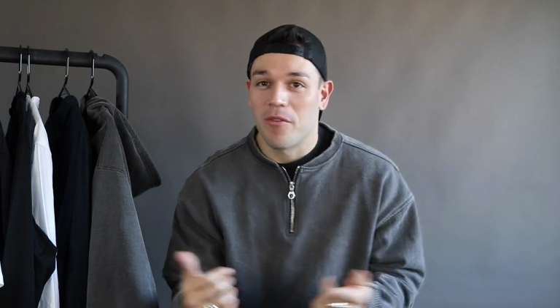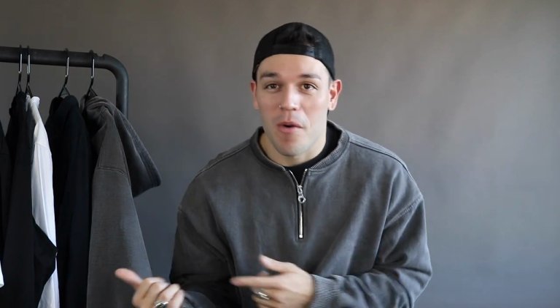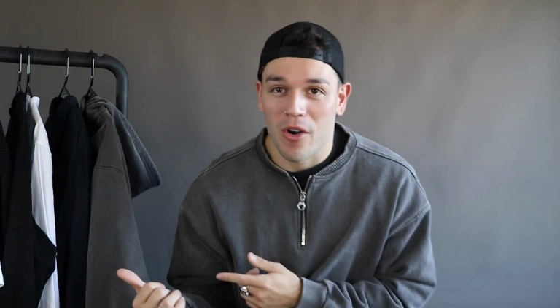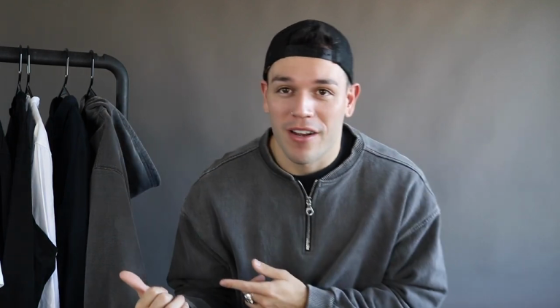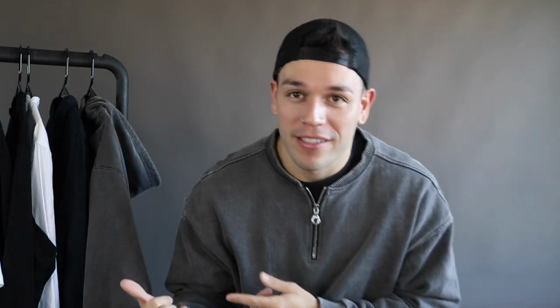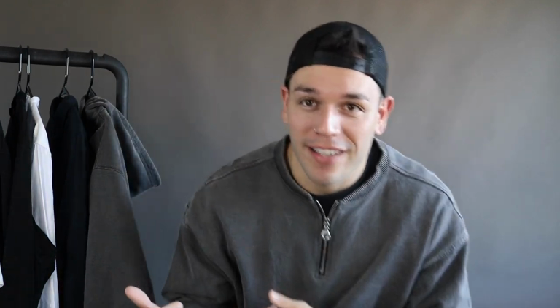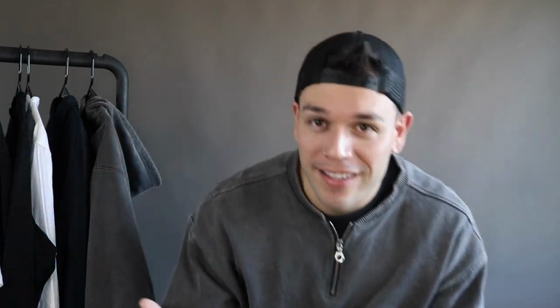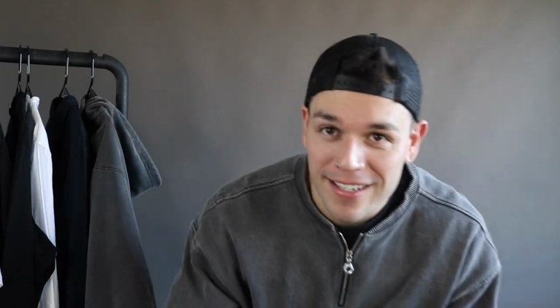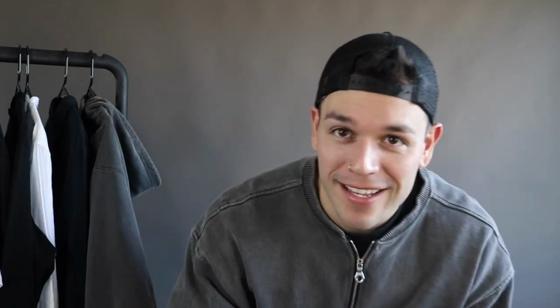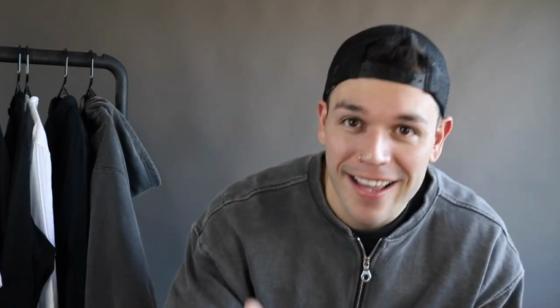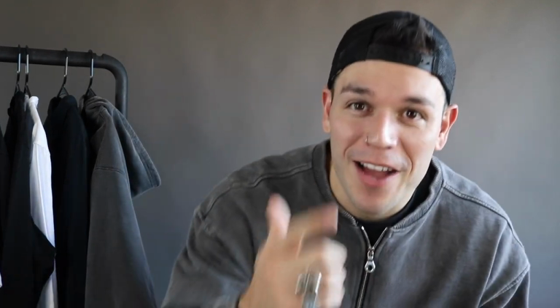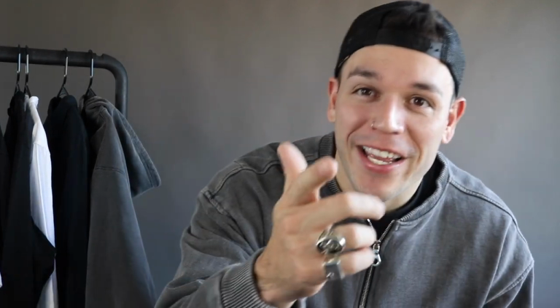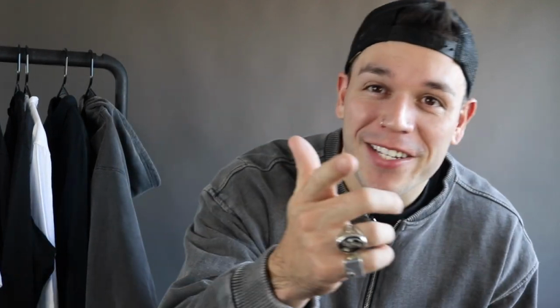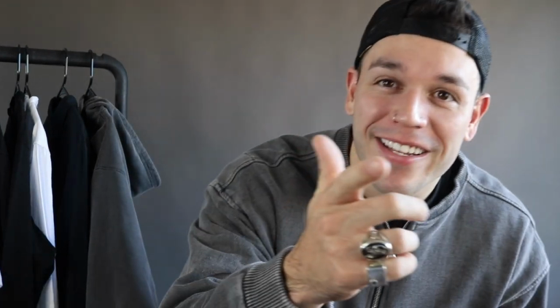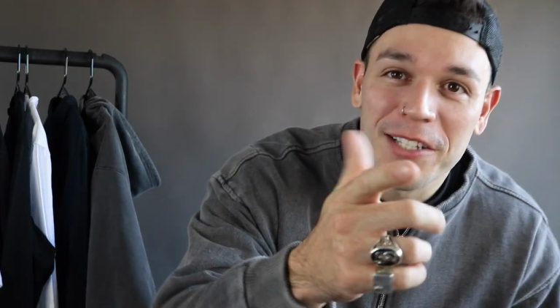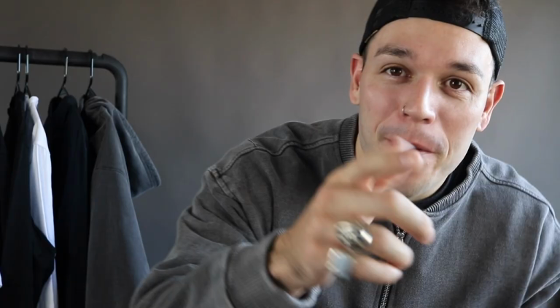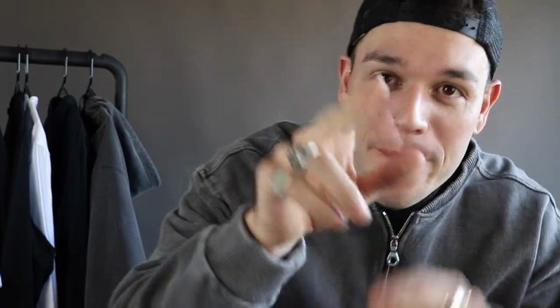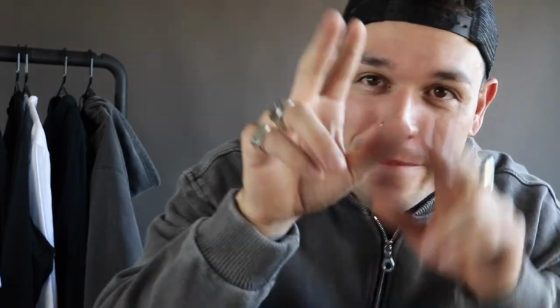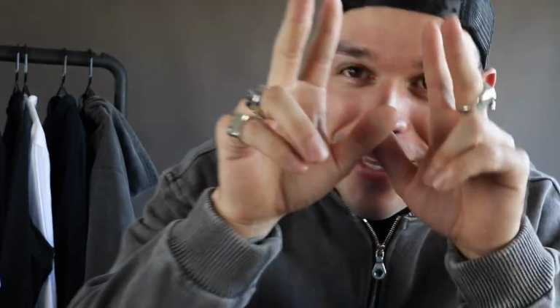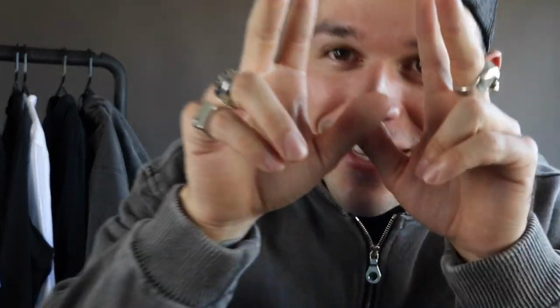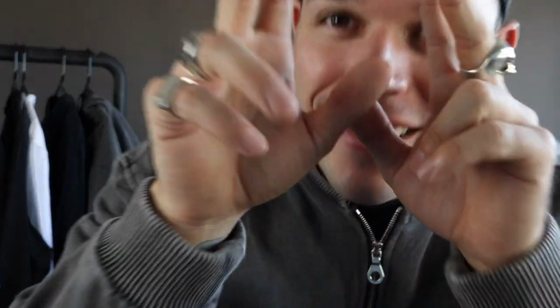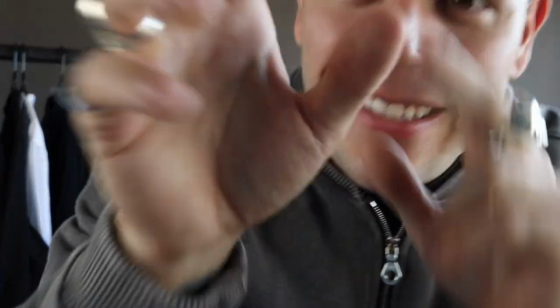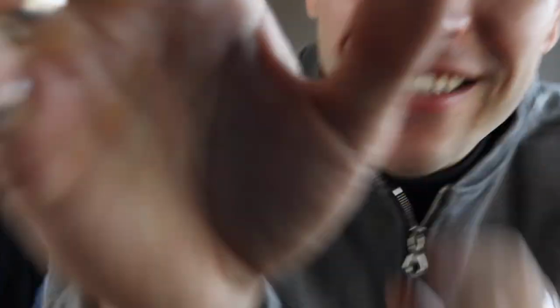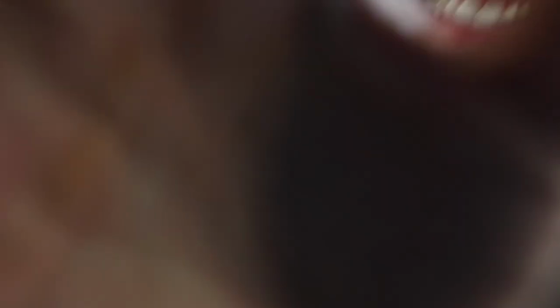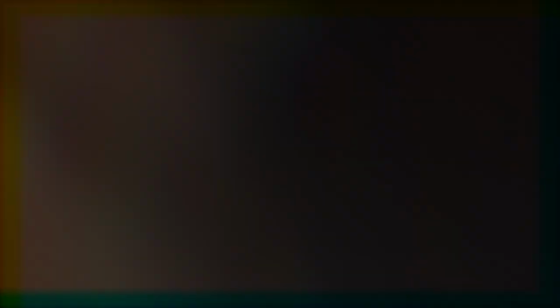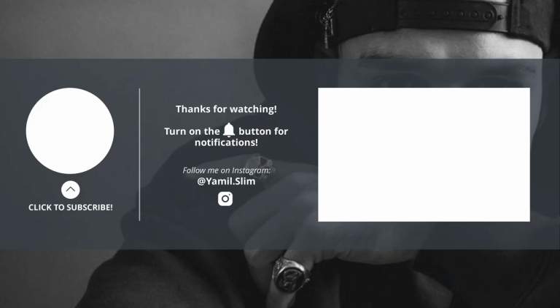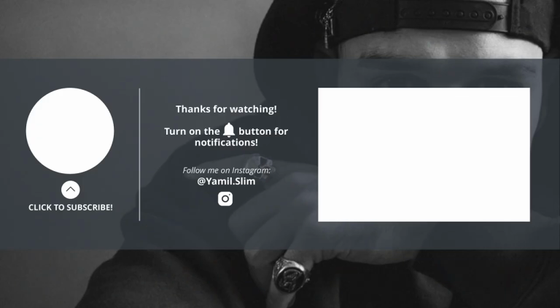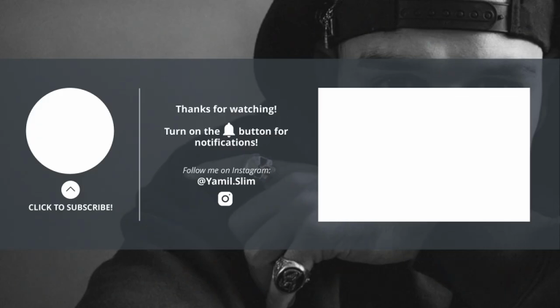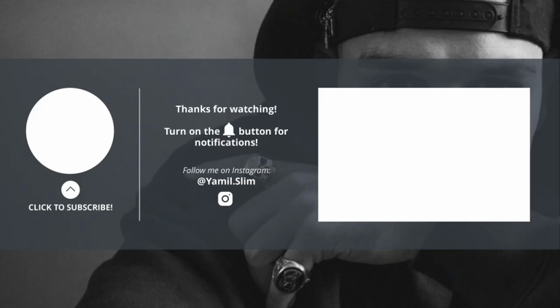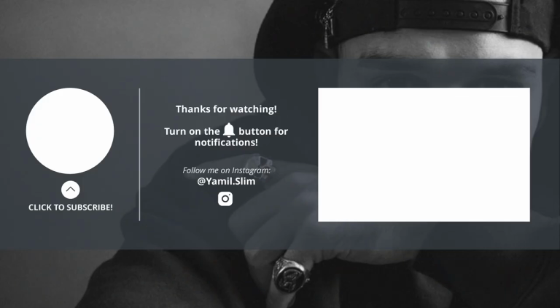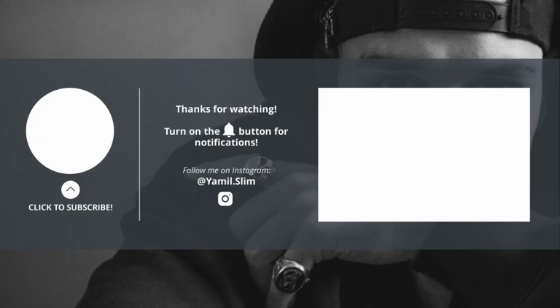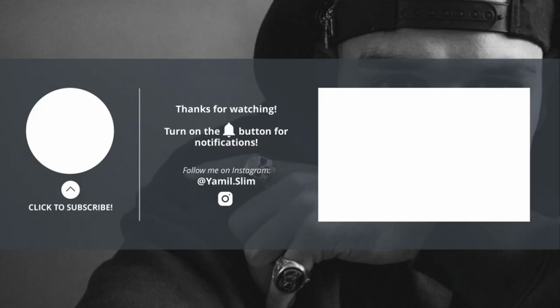Thank you so much for watching this video and for stopping by the channel. Subscribe for more content like this and I'll catch you in the next one. Peace.